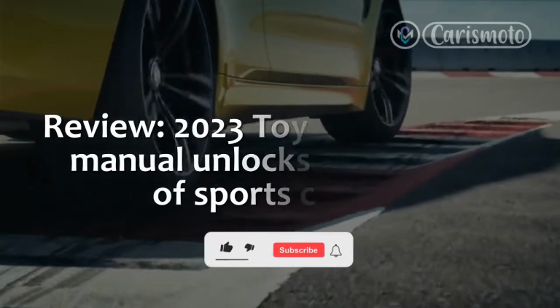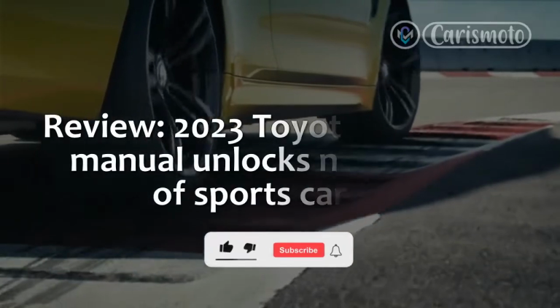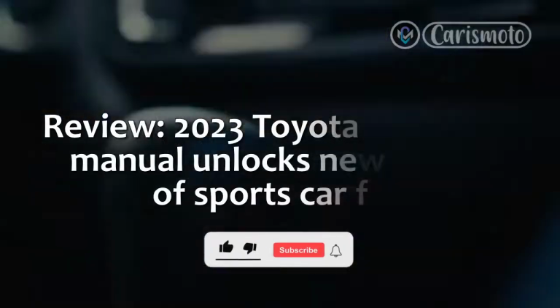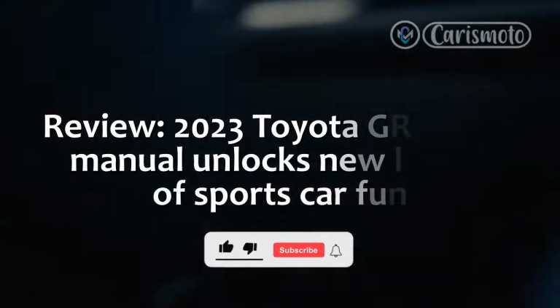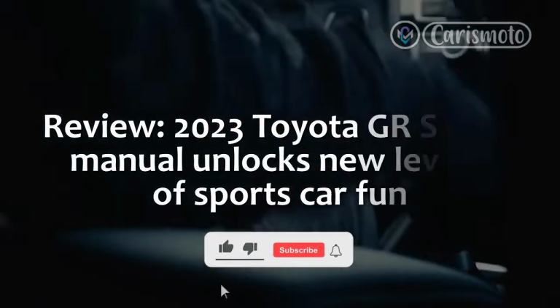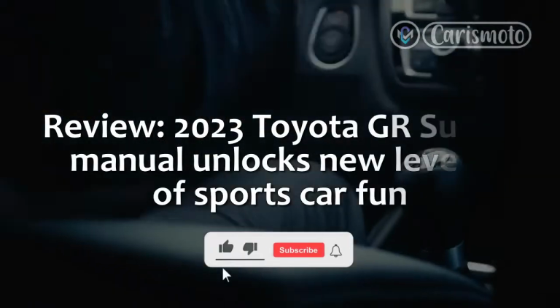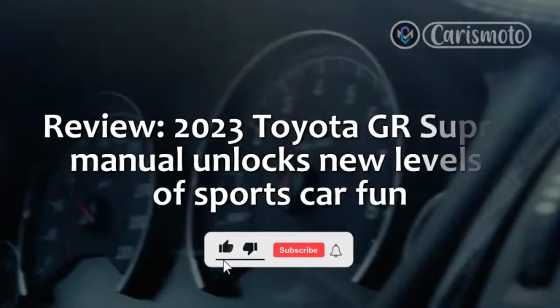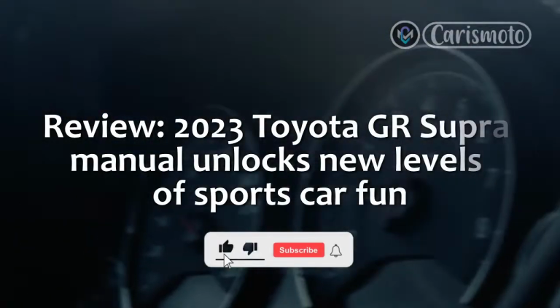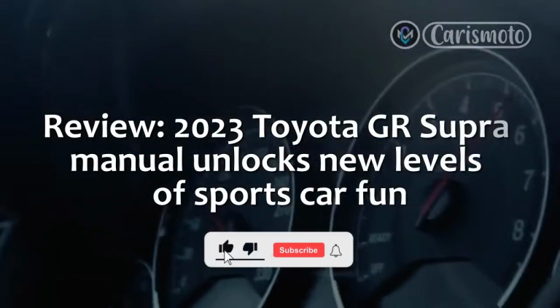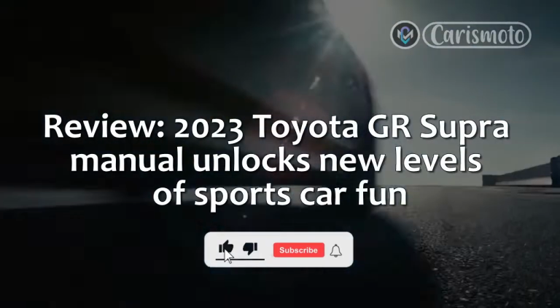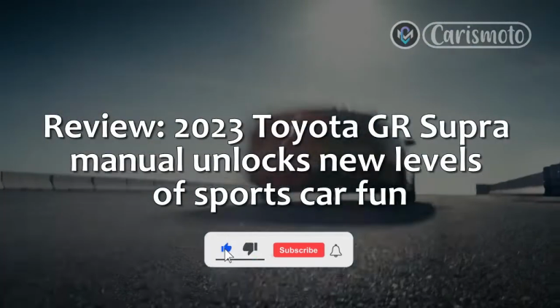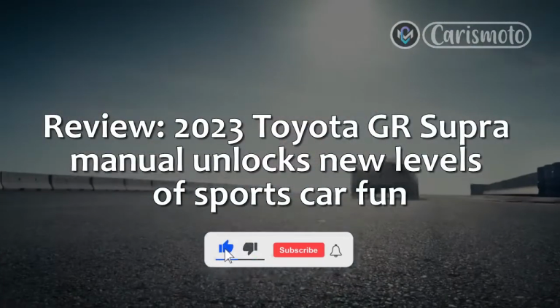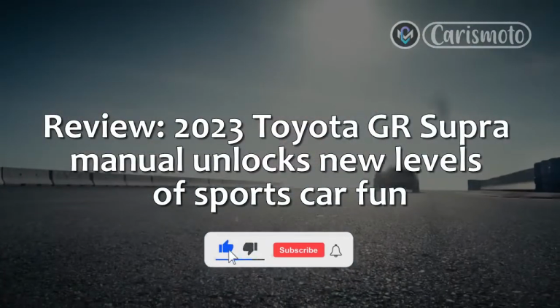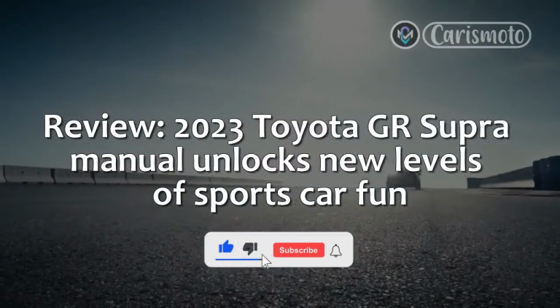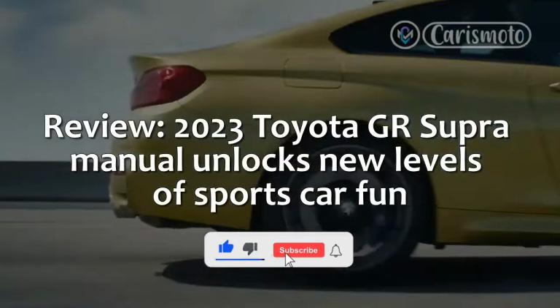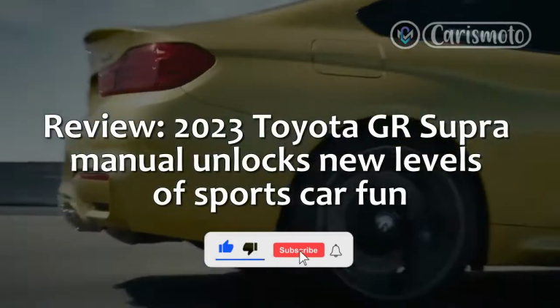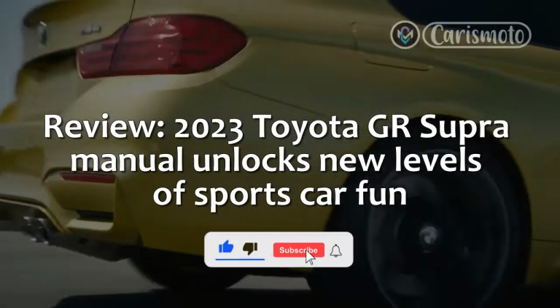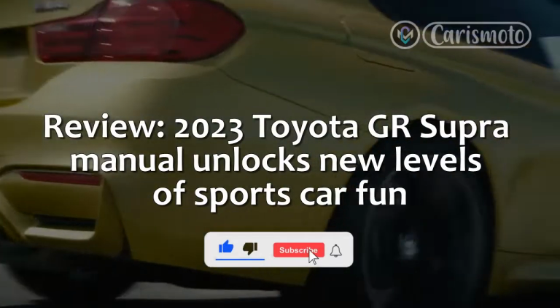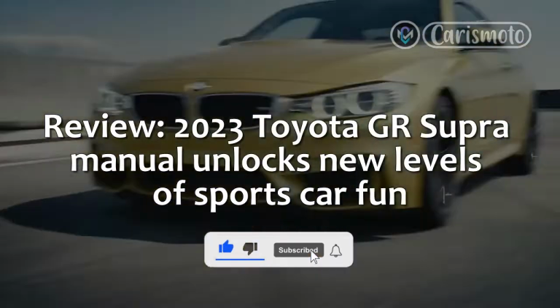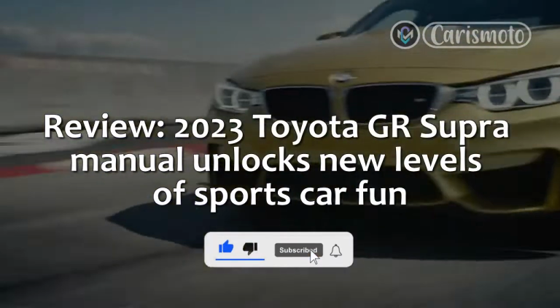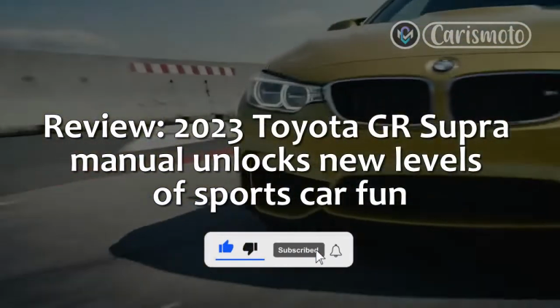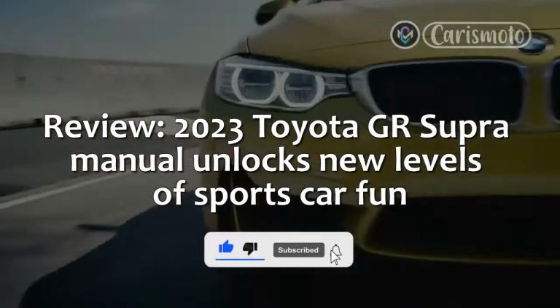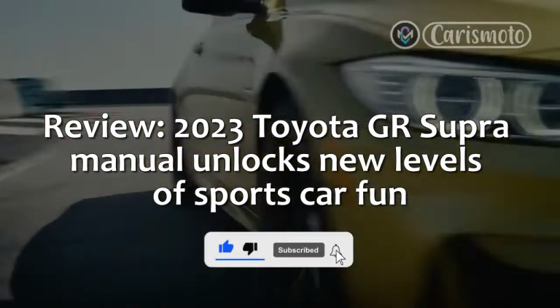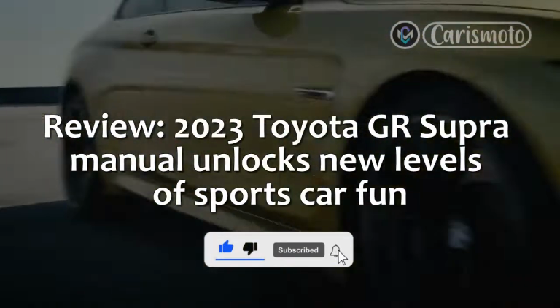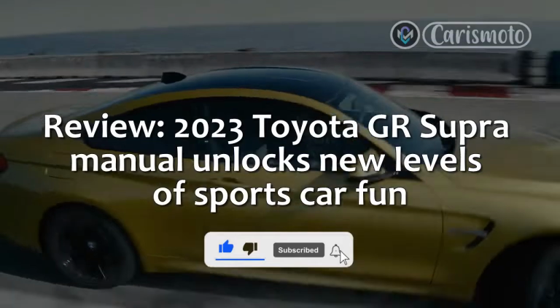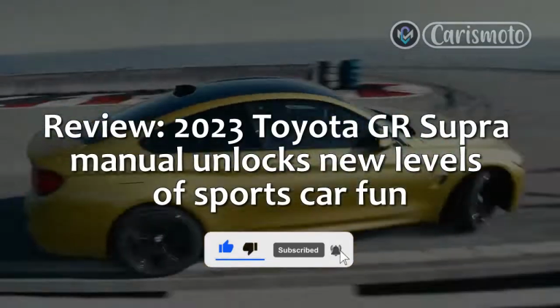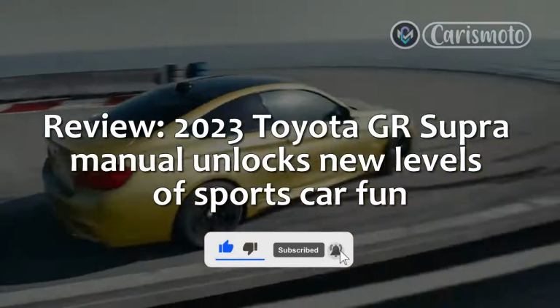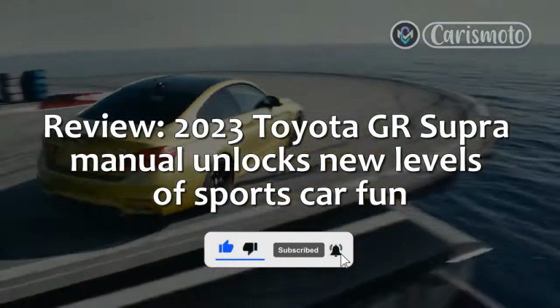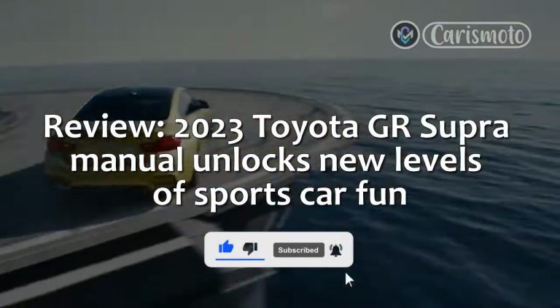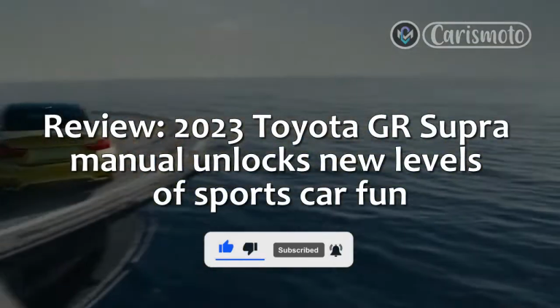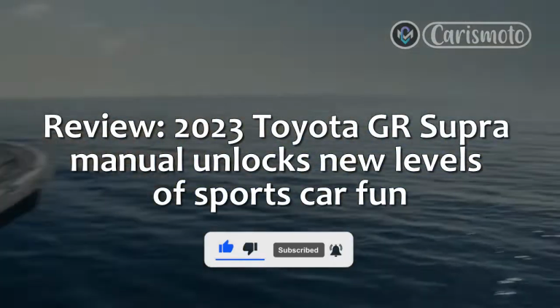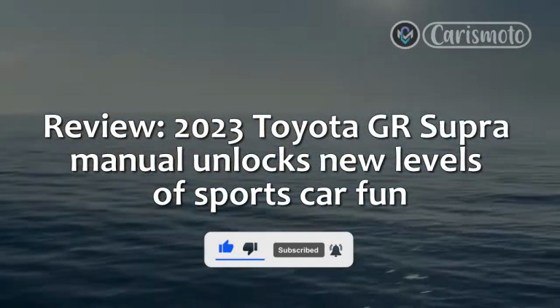Review: 2023 Toyota GR Supra Manual unlocks new levels of sports car fun.